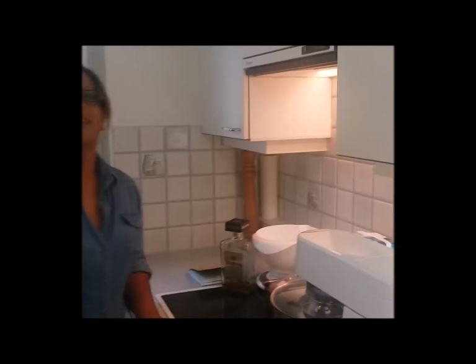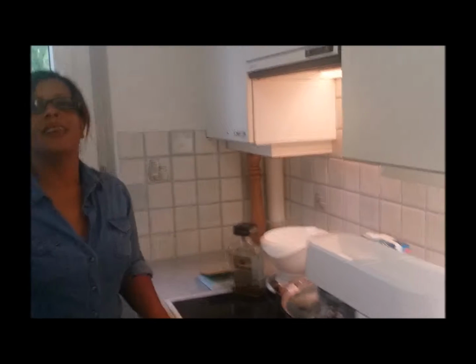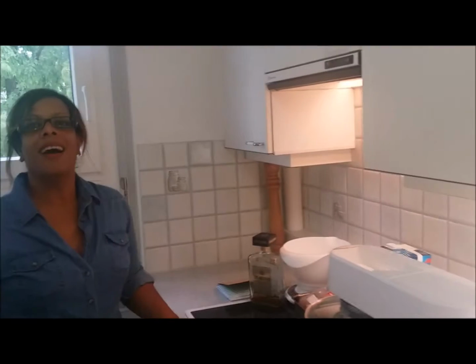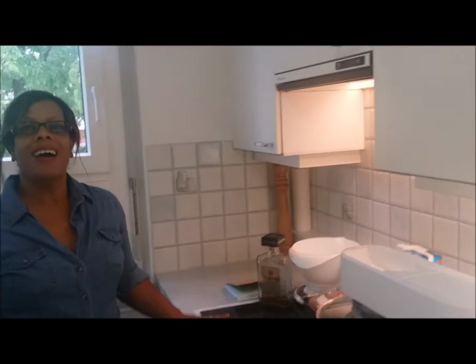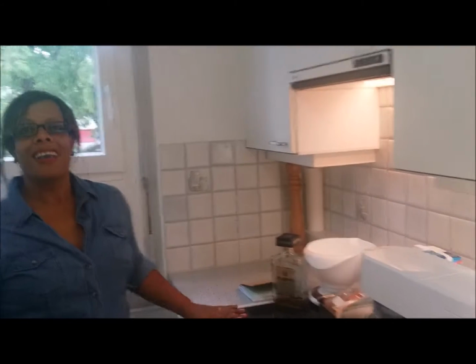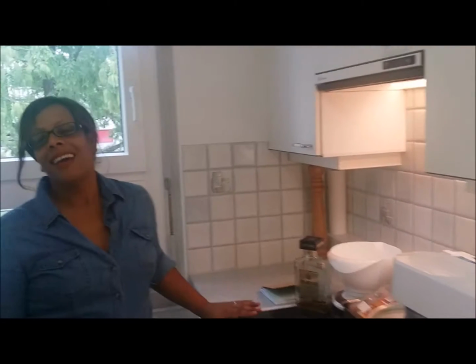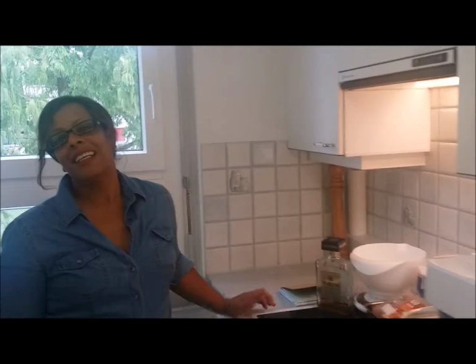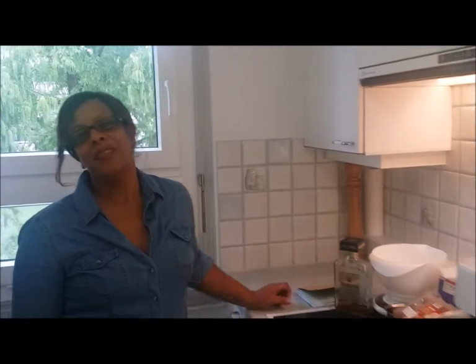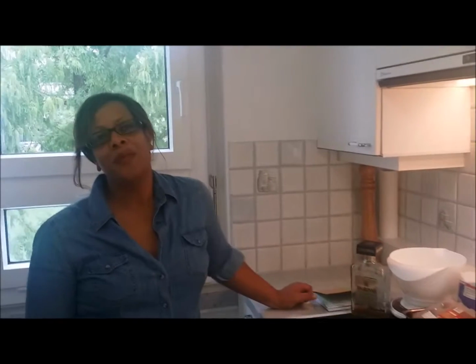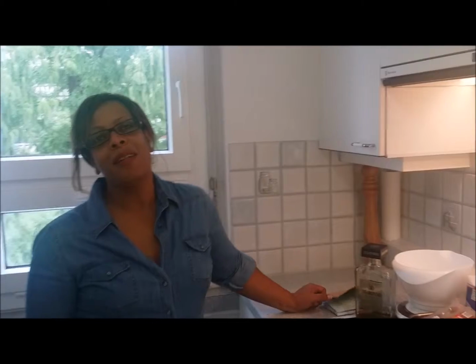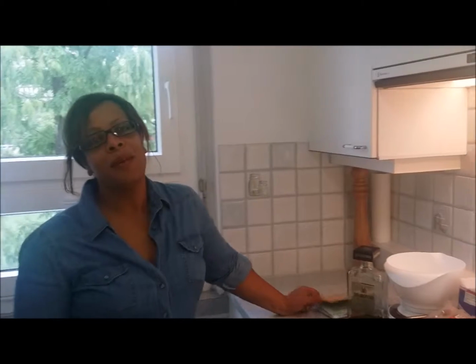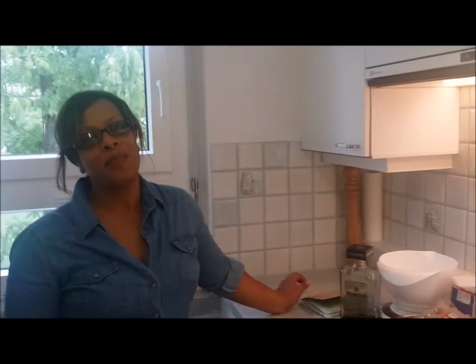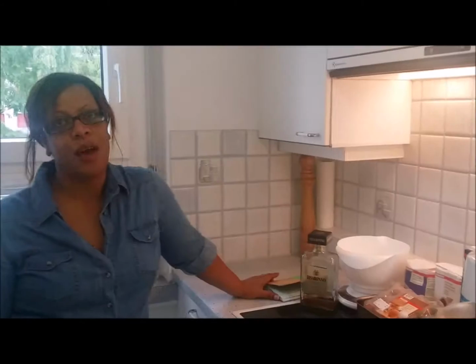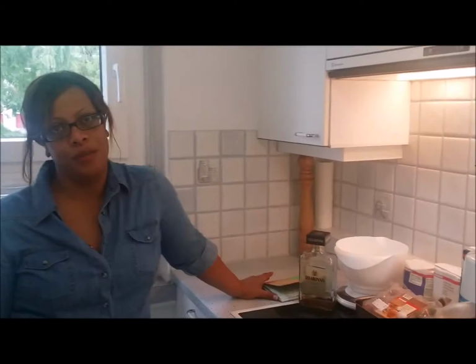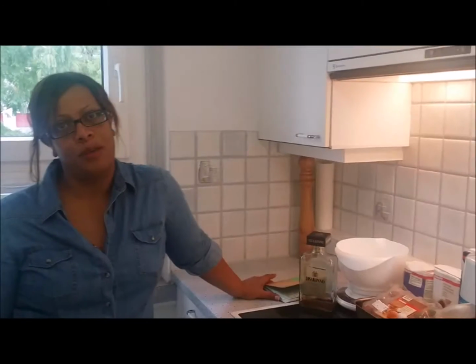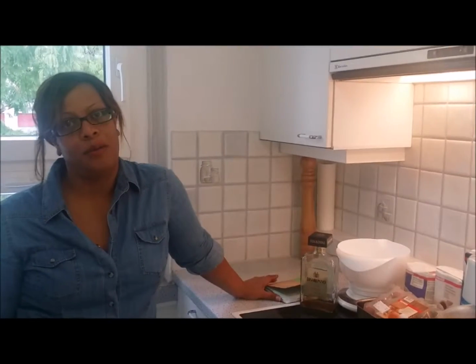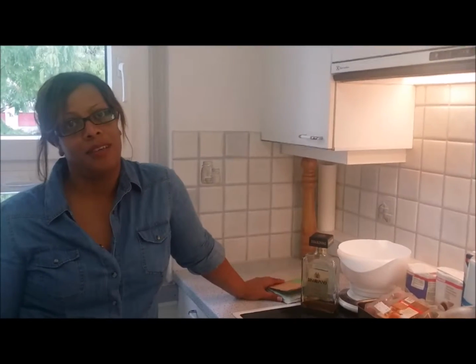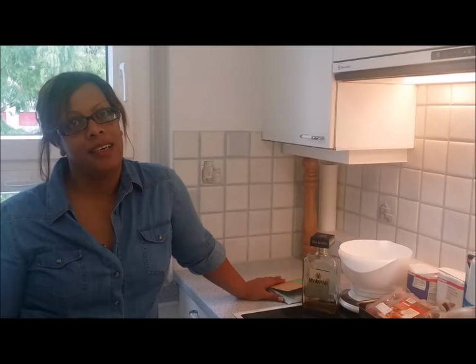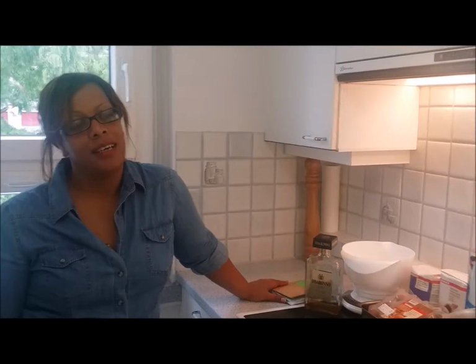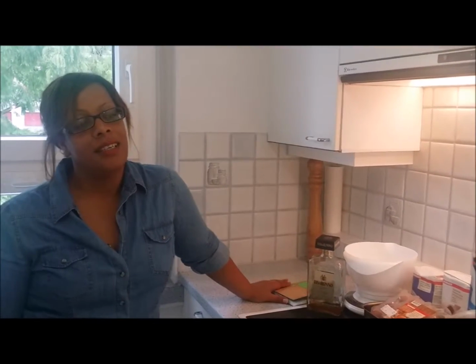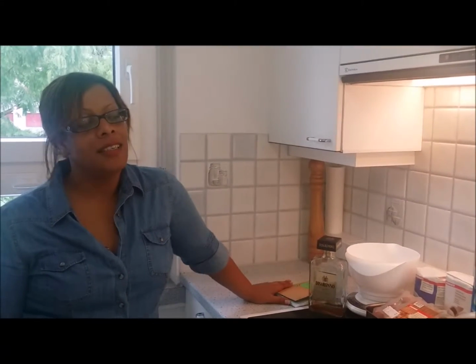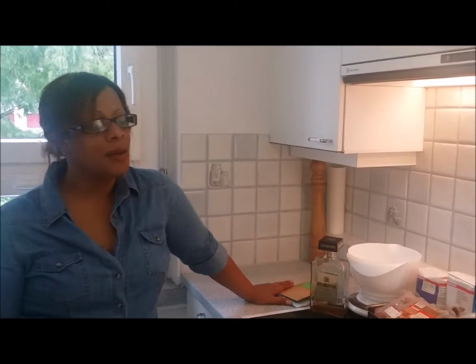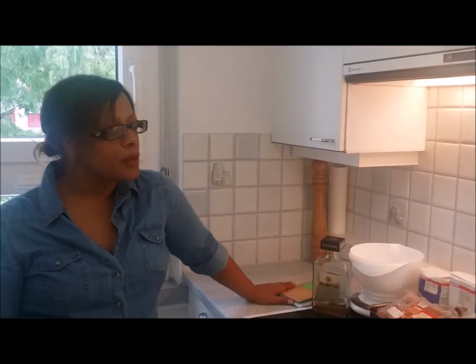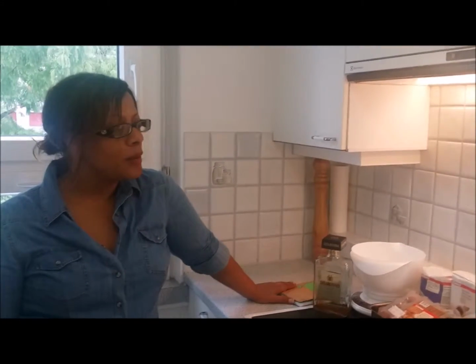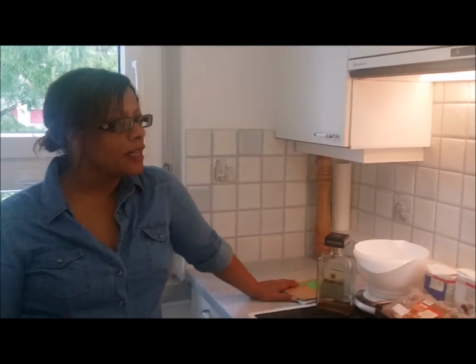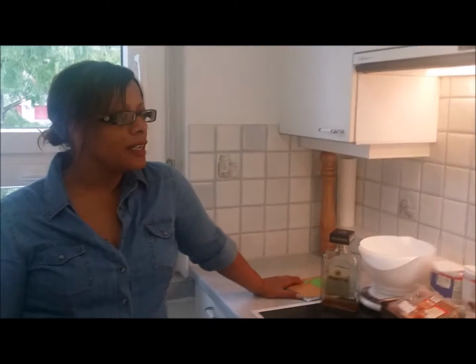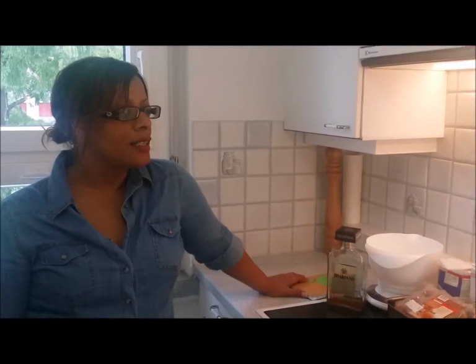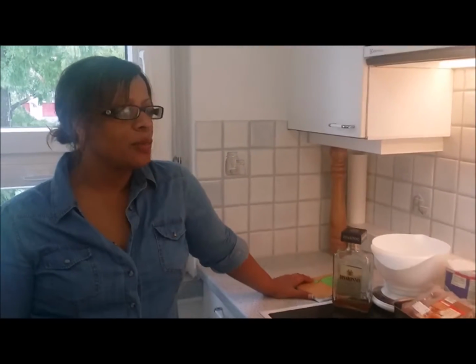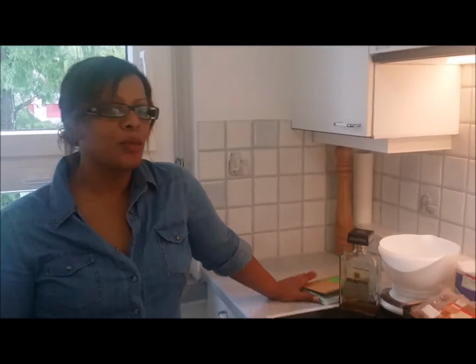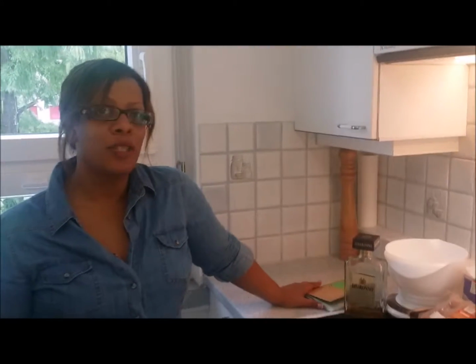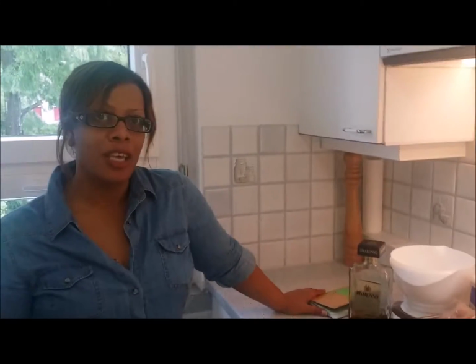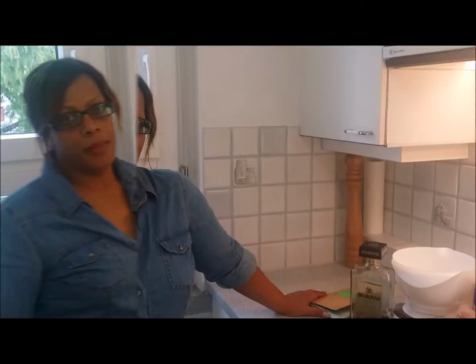Hi and welcome to Boutou. Today I'm going to make a simple sponge cake.